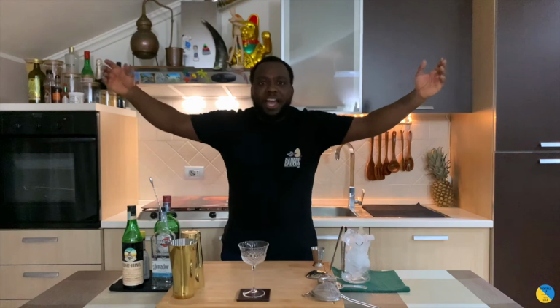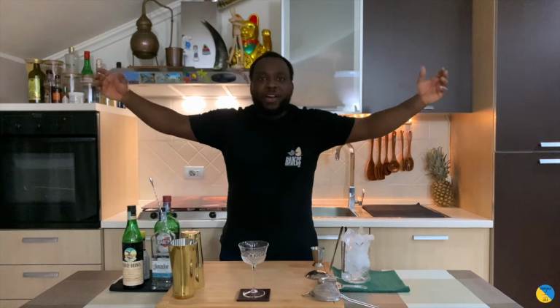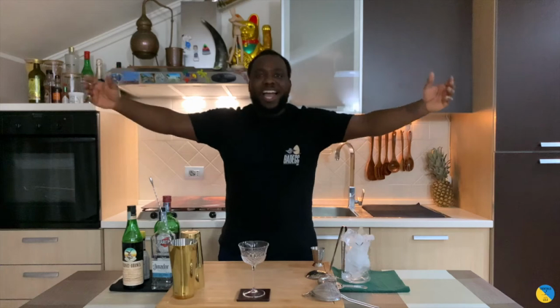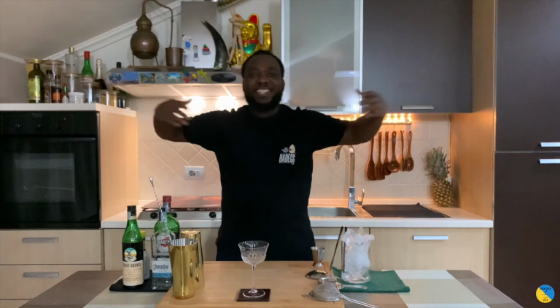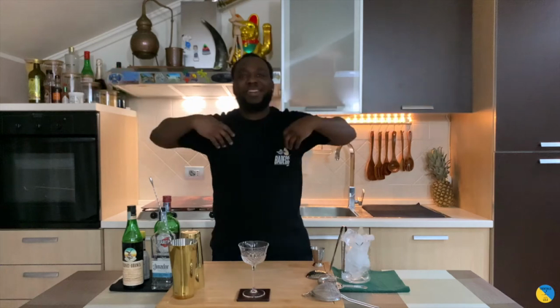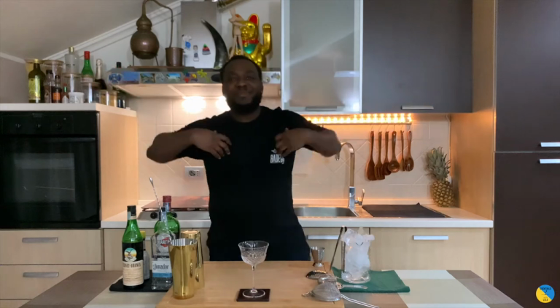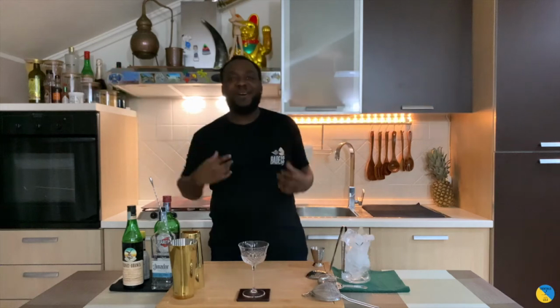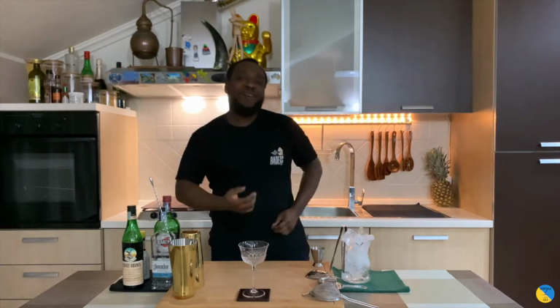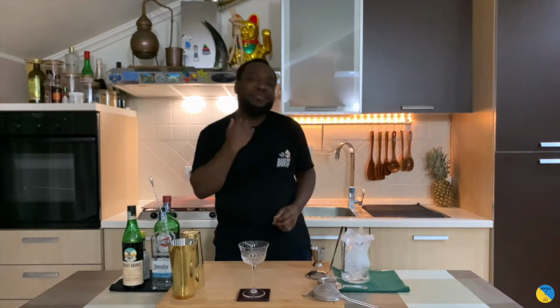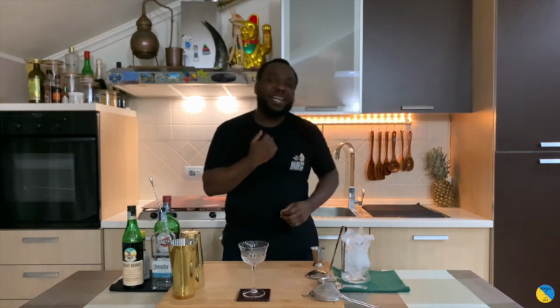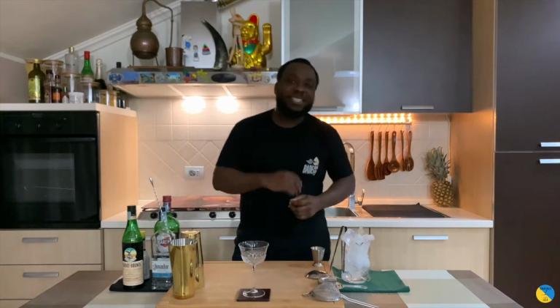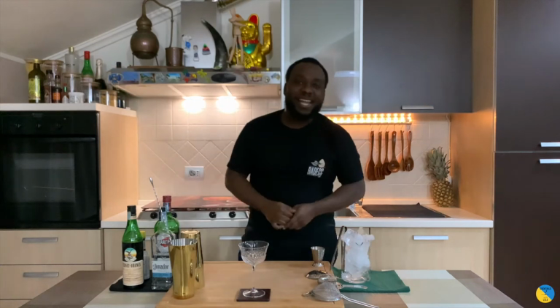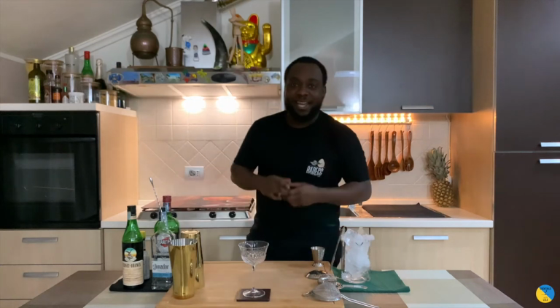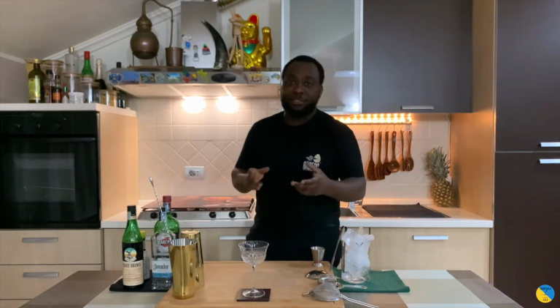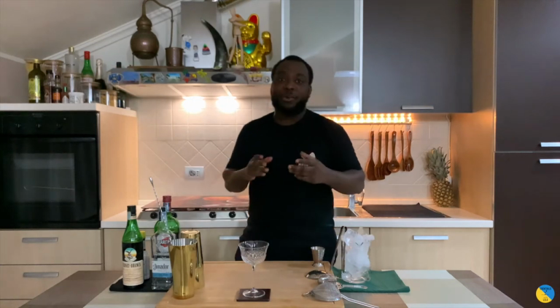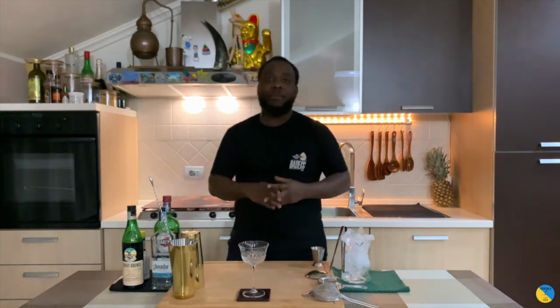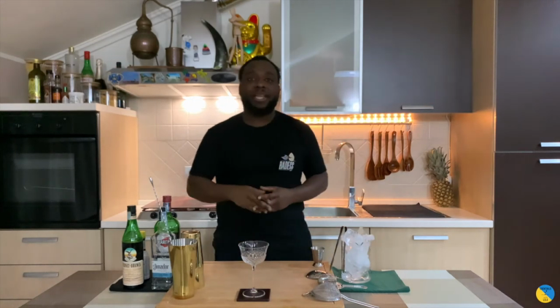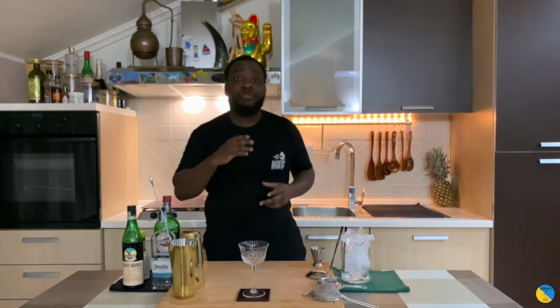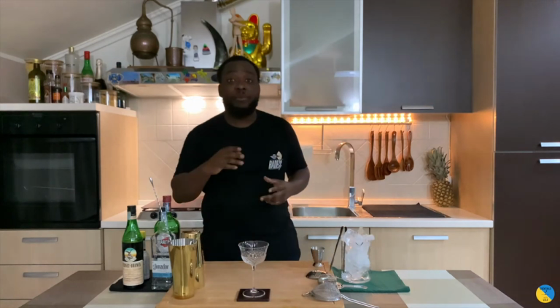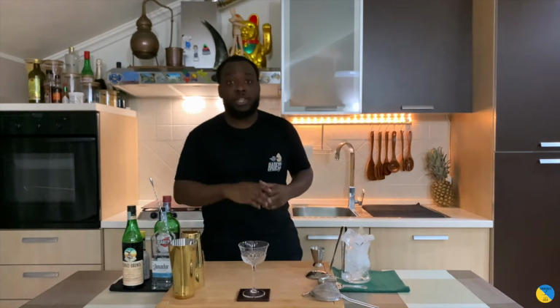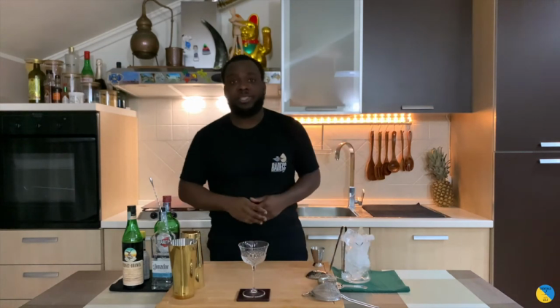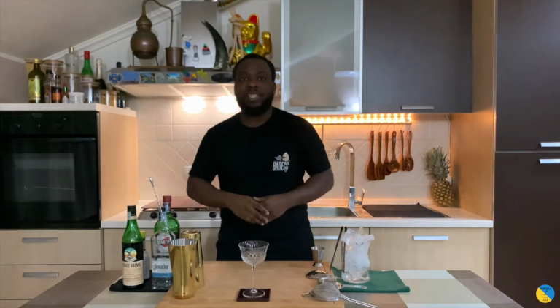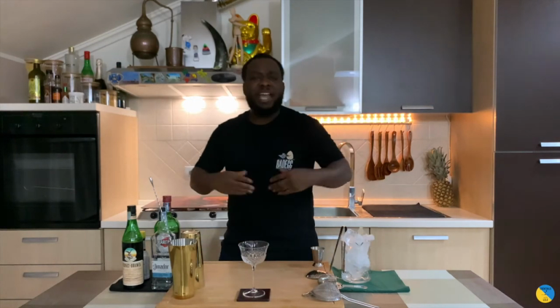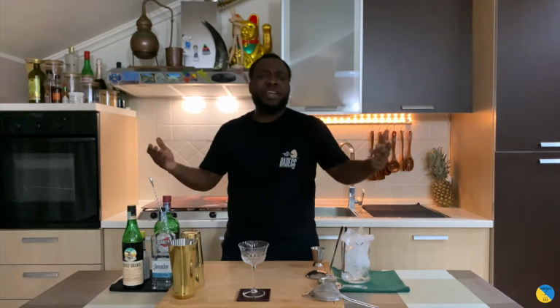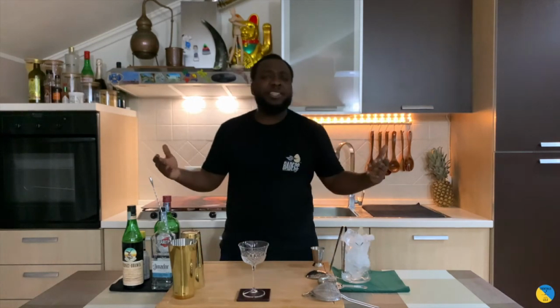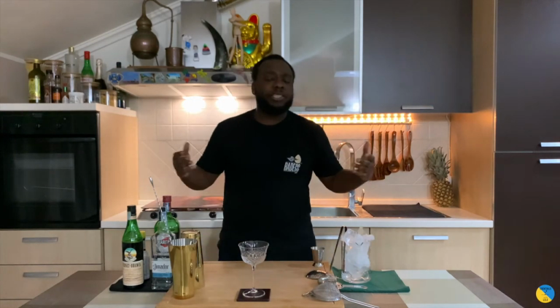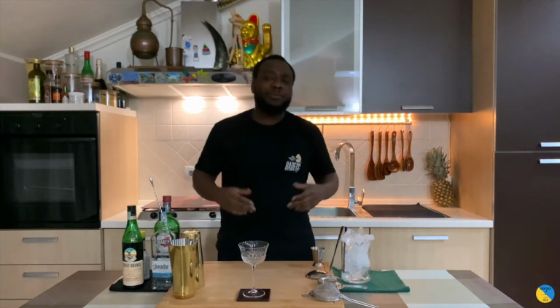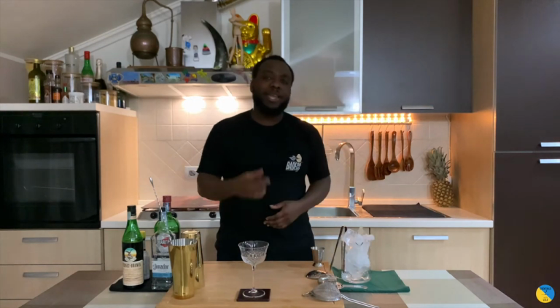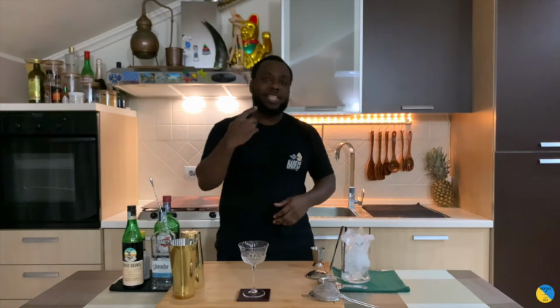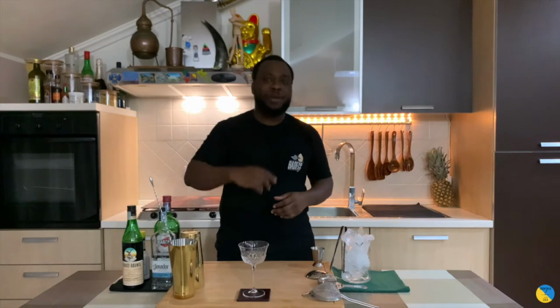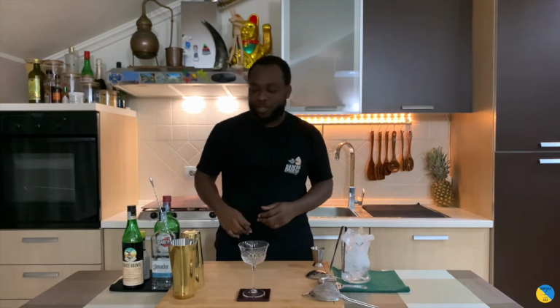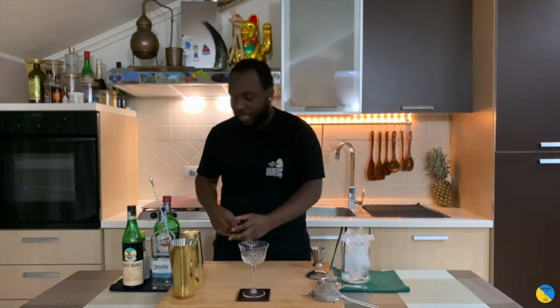Hello guys, welcome to my home bar. My name is Lene, and today we're gonna make a famous cocktail — a very easy cocktail to make. Let's make one together.